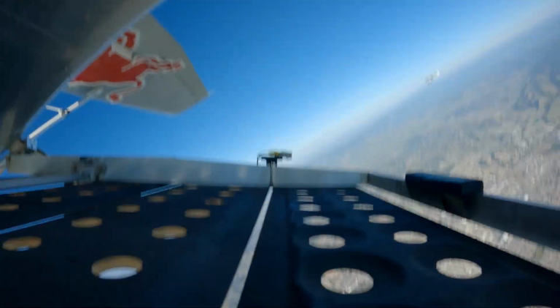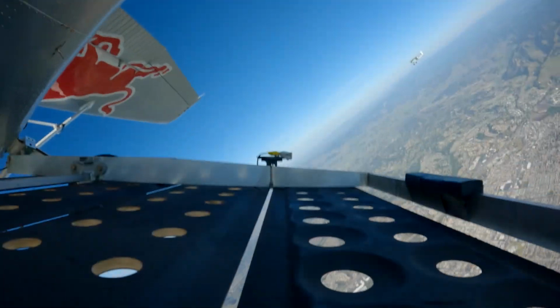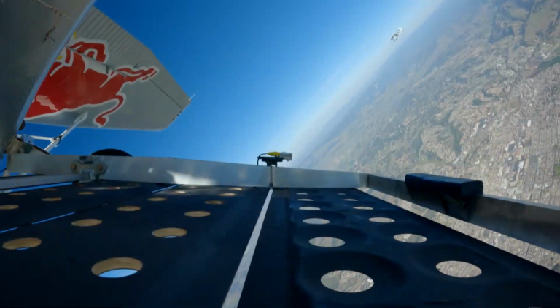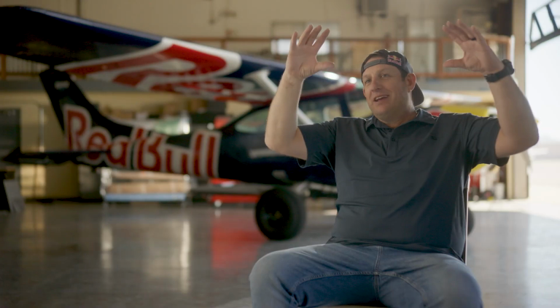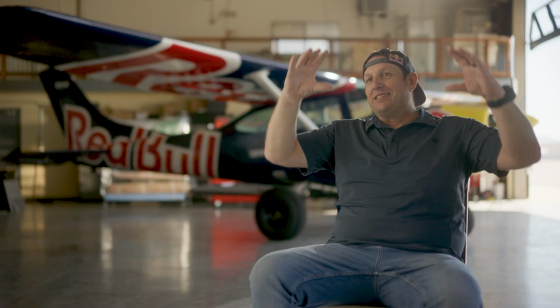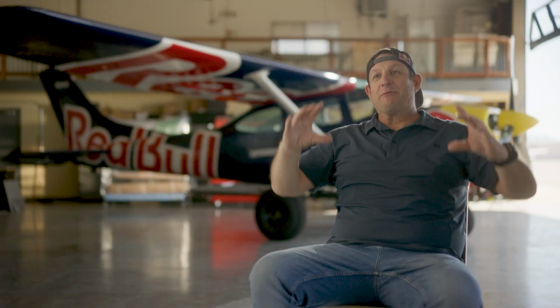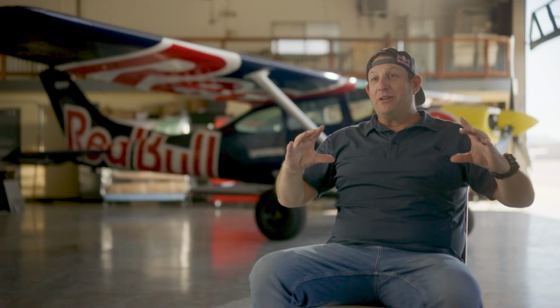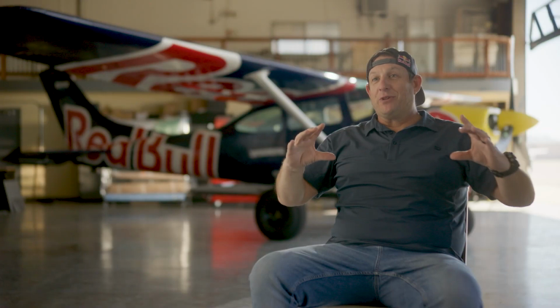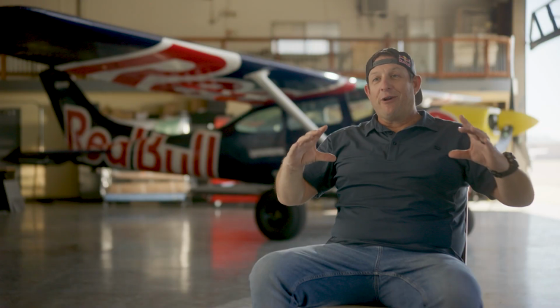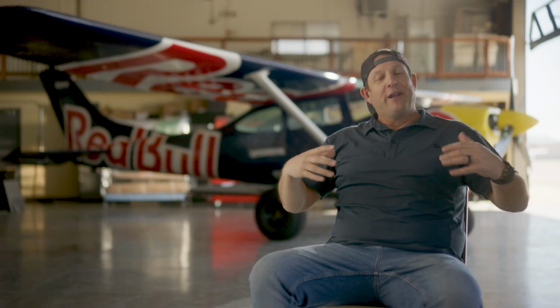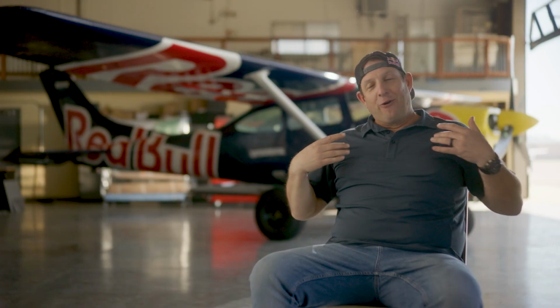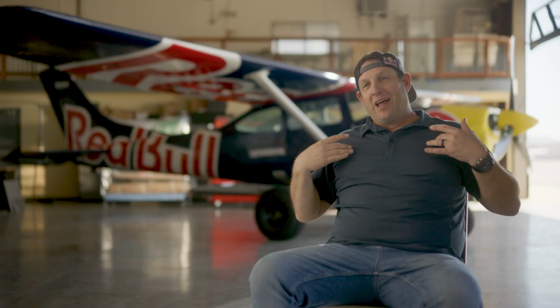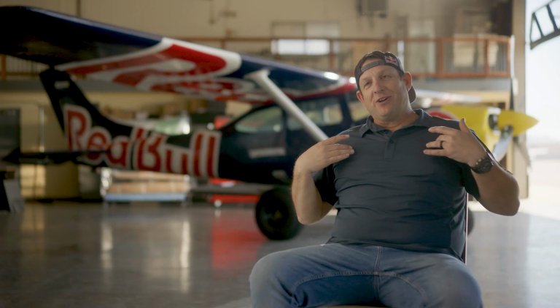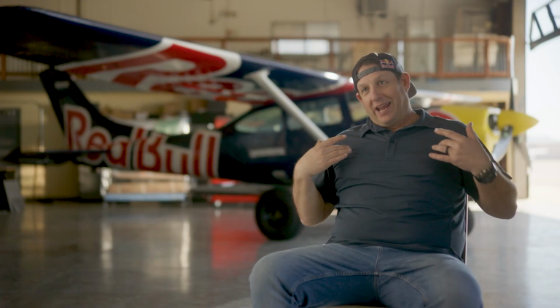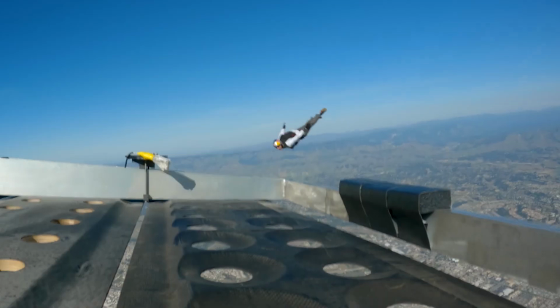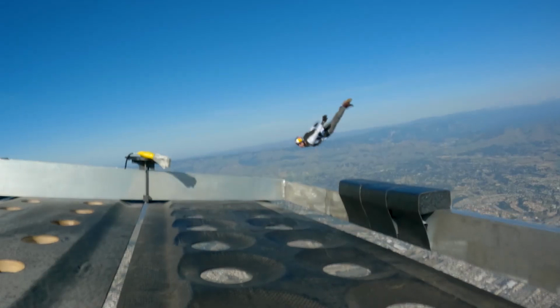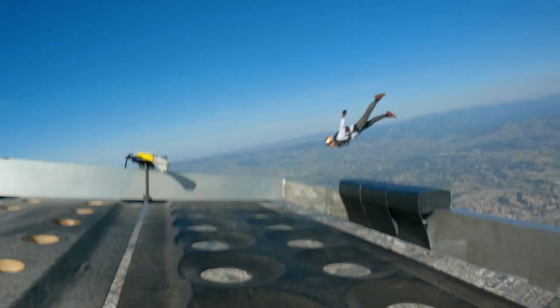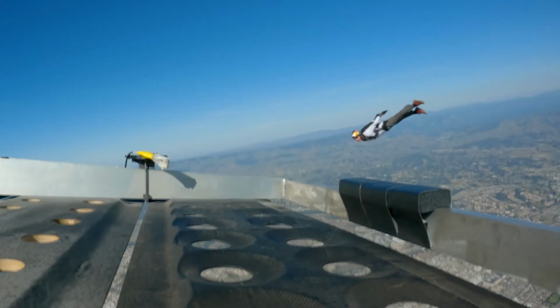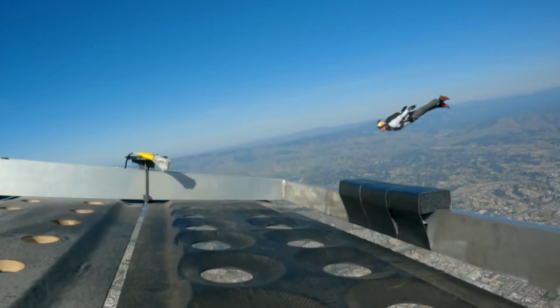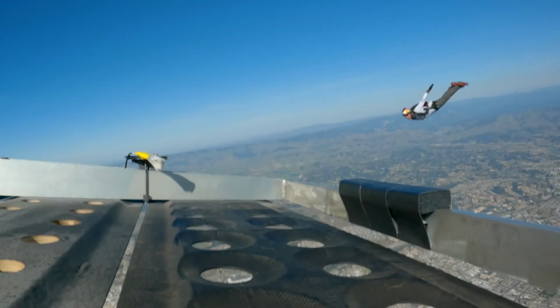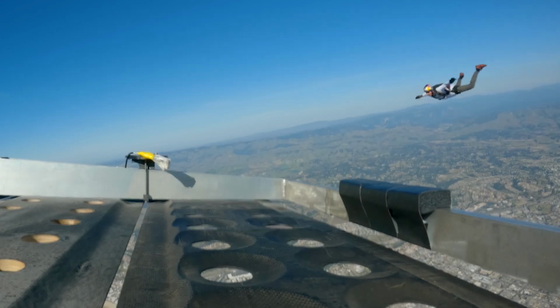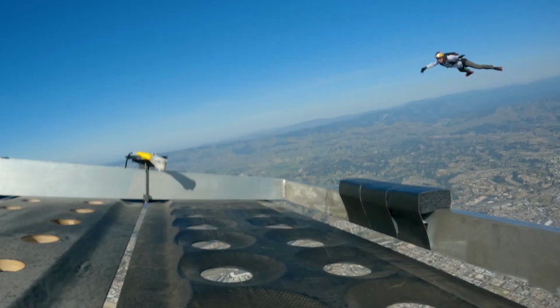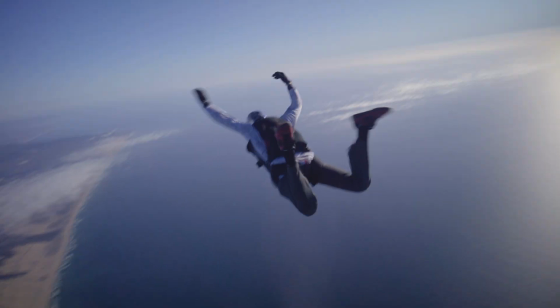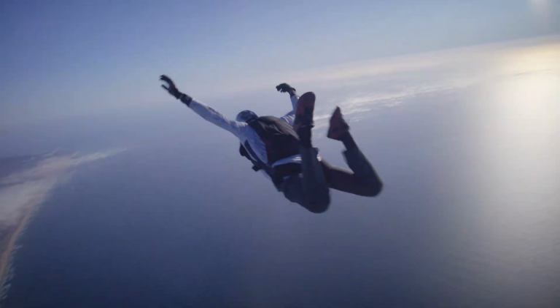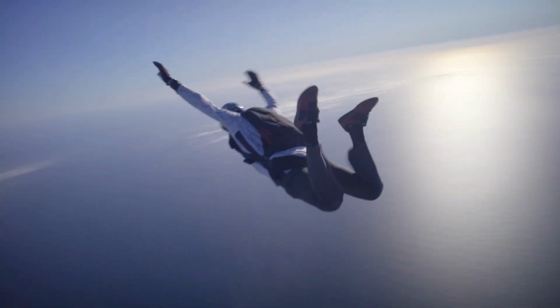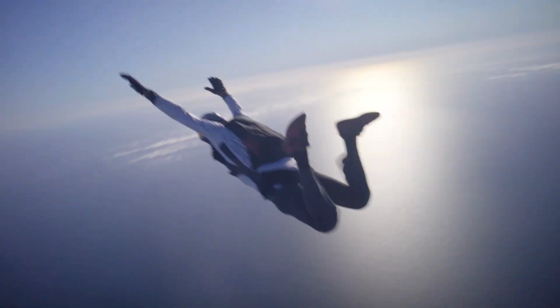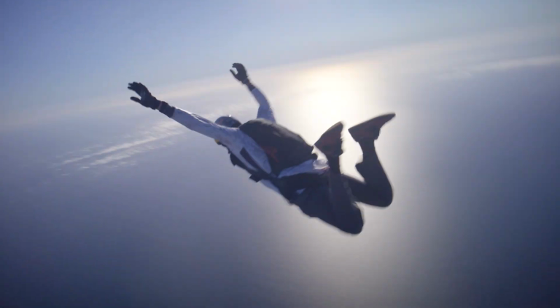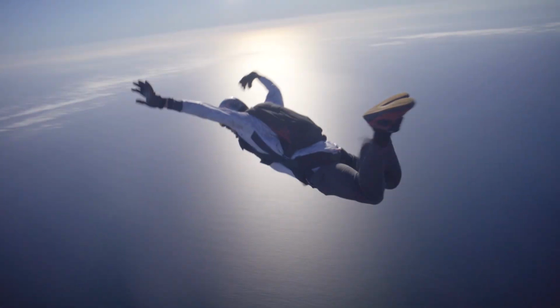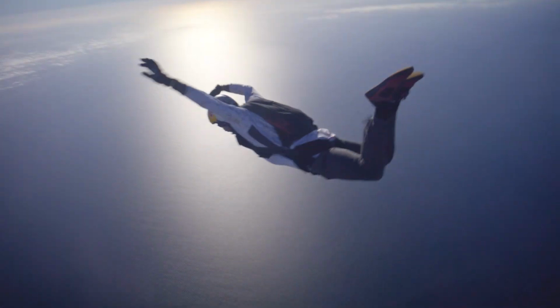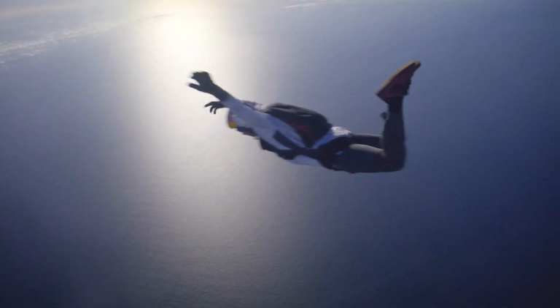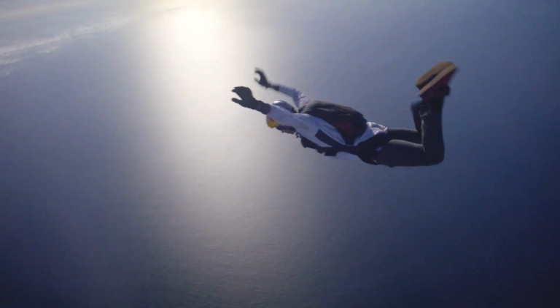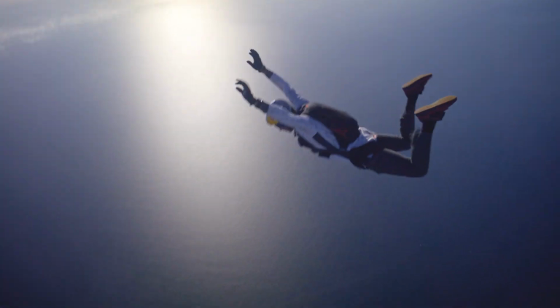Everything's going the same speed through the air. Now it relies on Andy's and my skill to be able to pilot our bodies from one aircraft to the other.